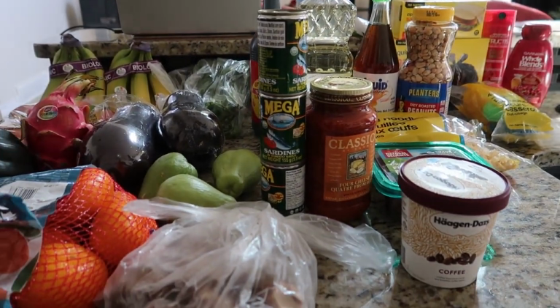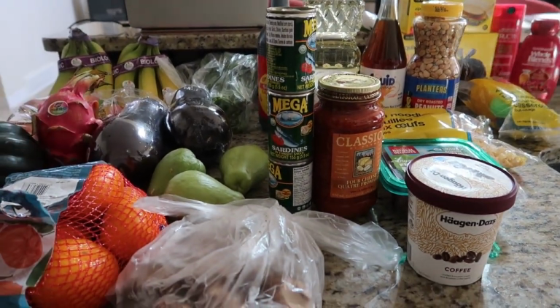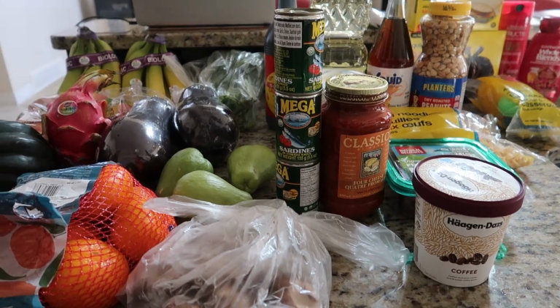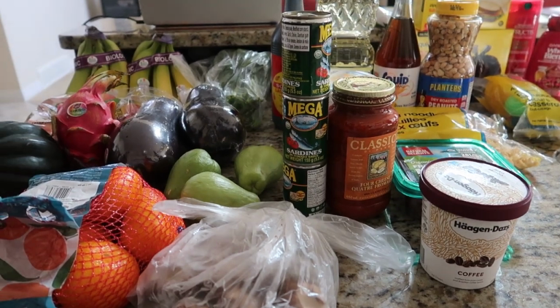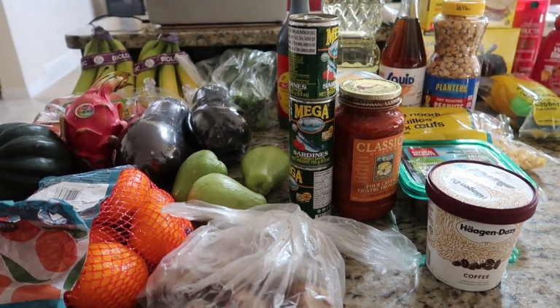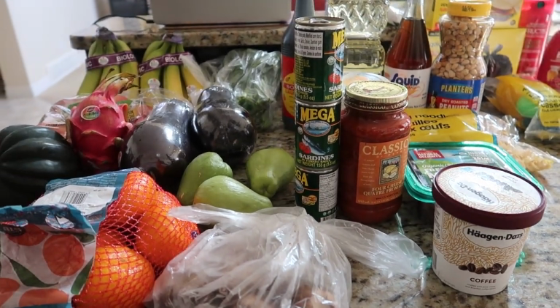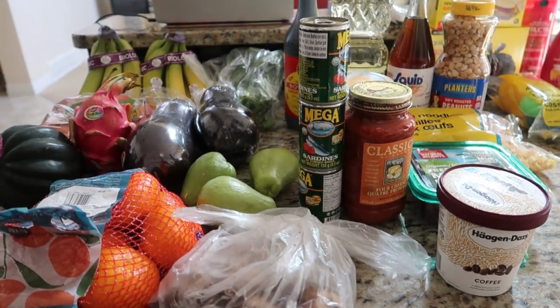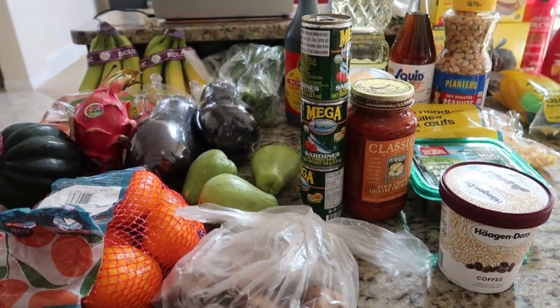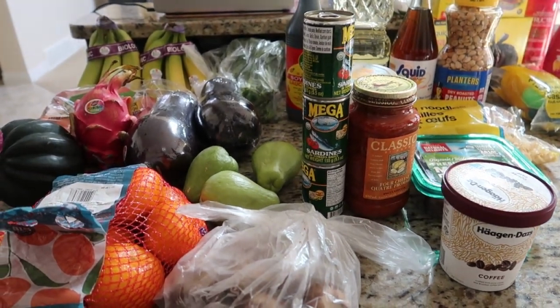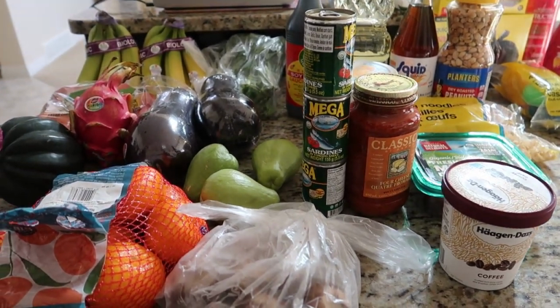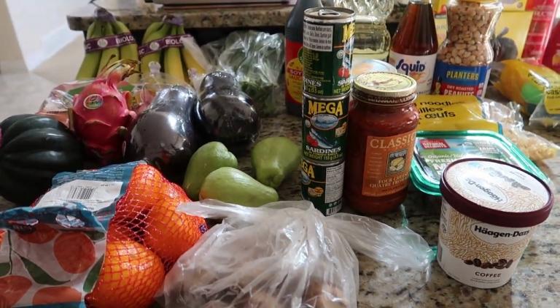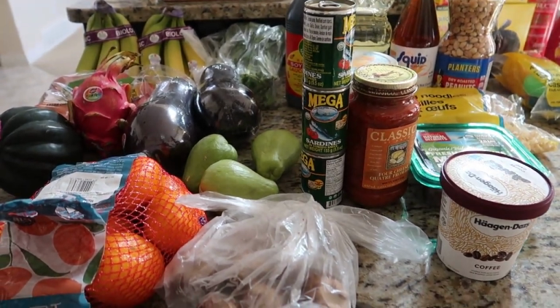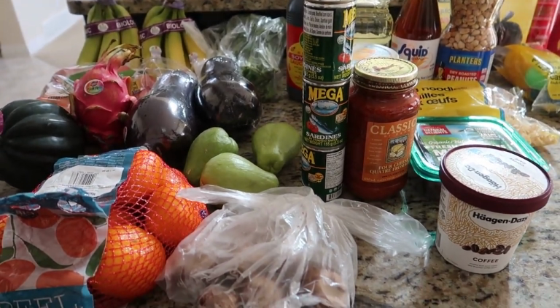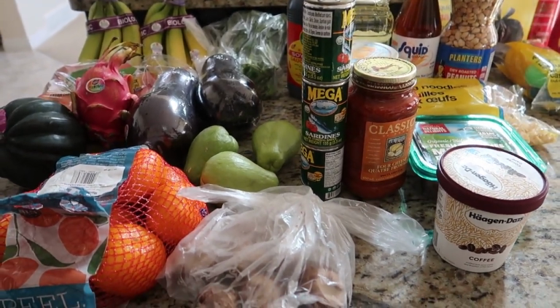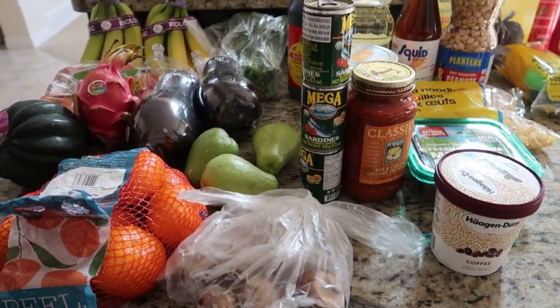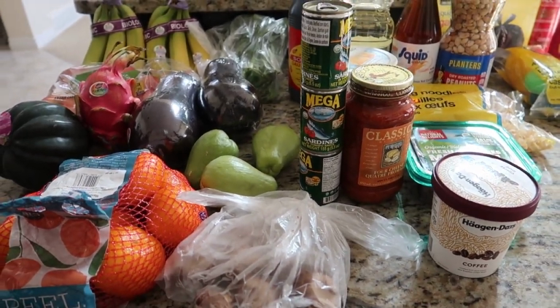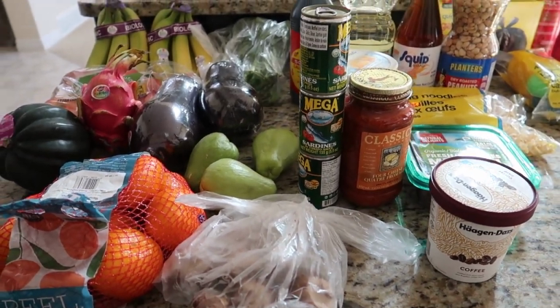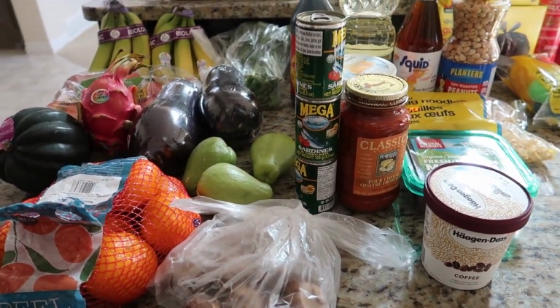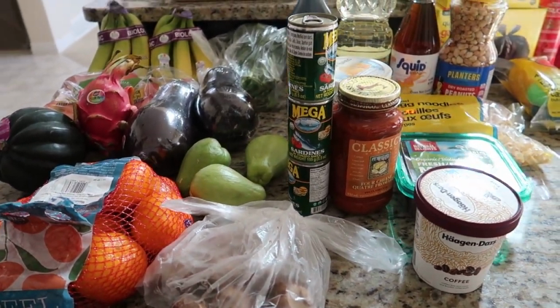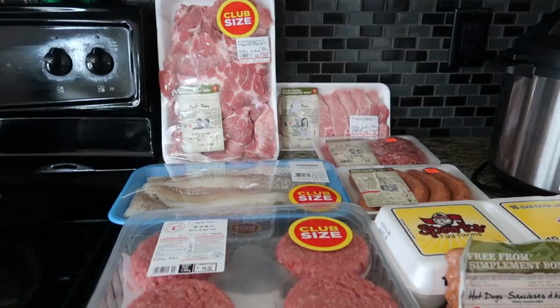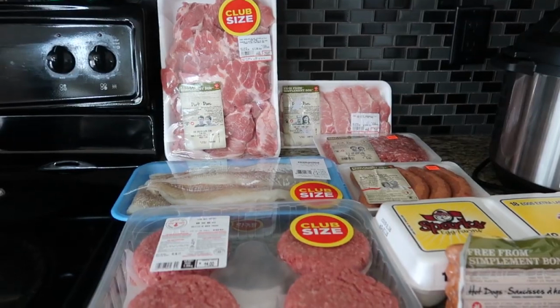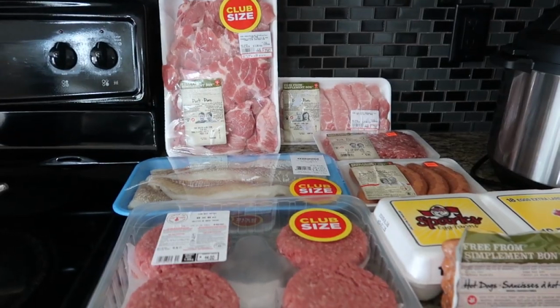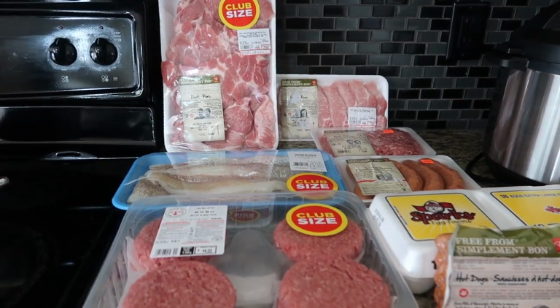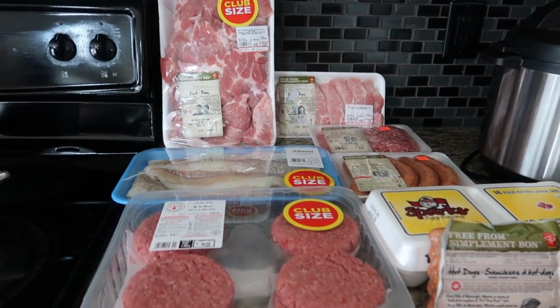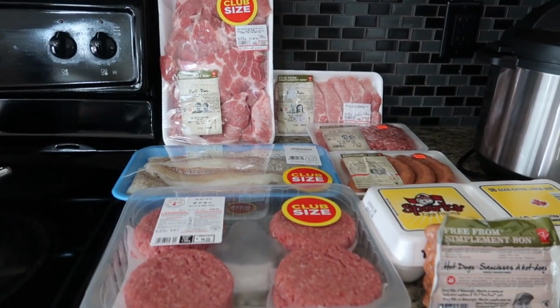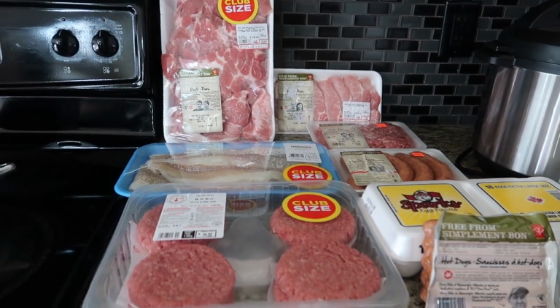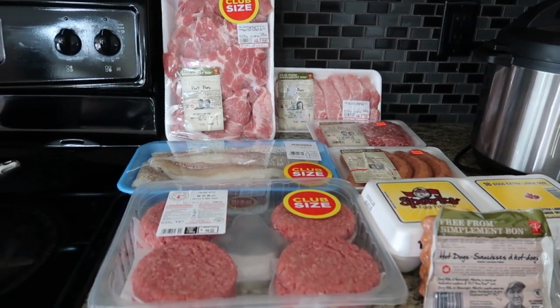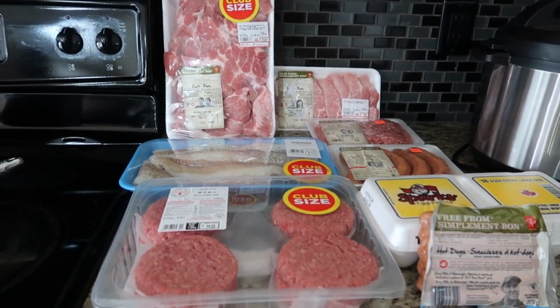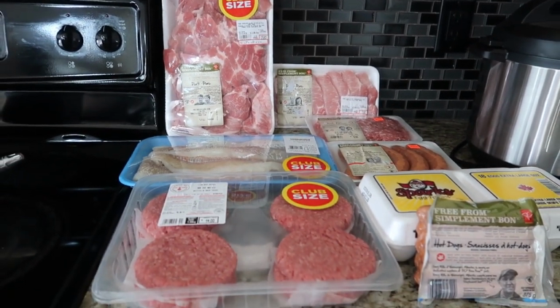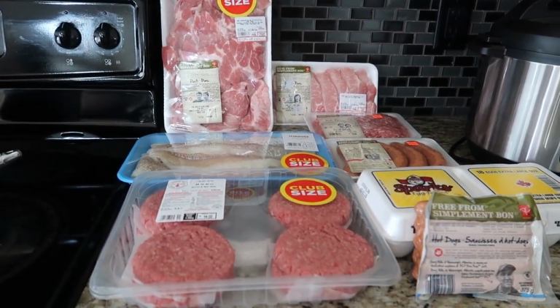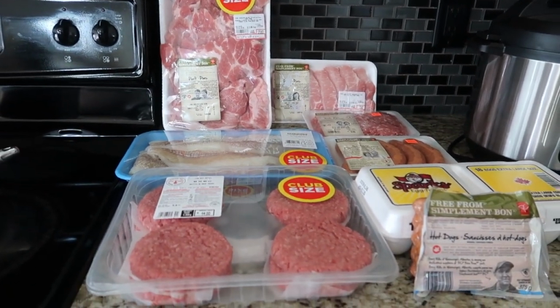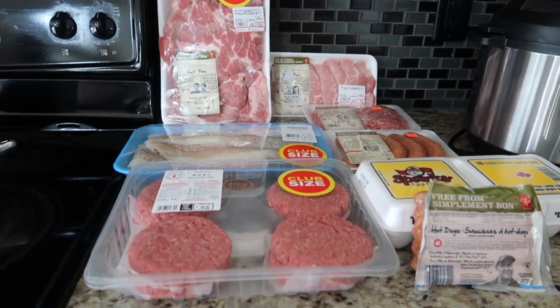There you go guys, thank you for spending time with me — this is our haul from Superstore. Until next time, bye!